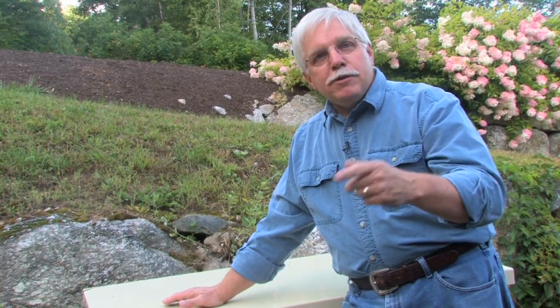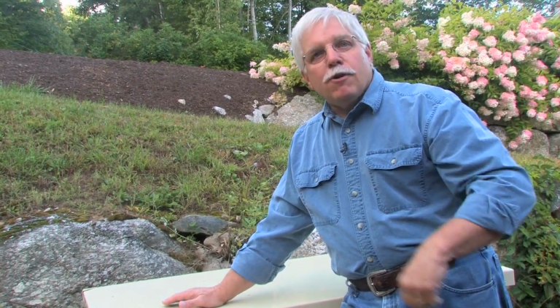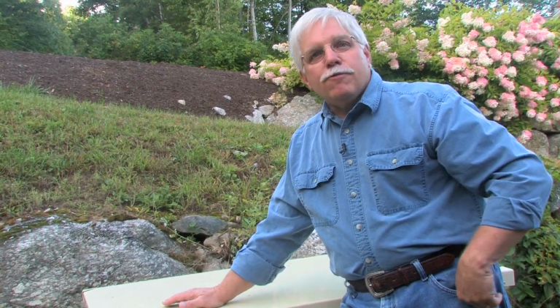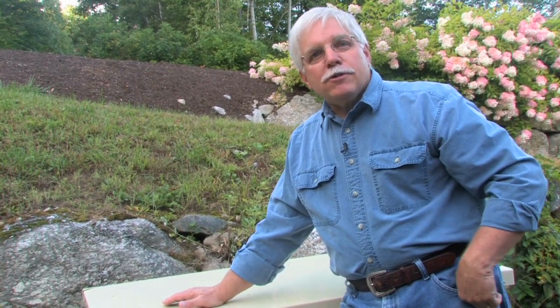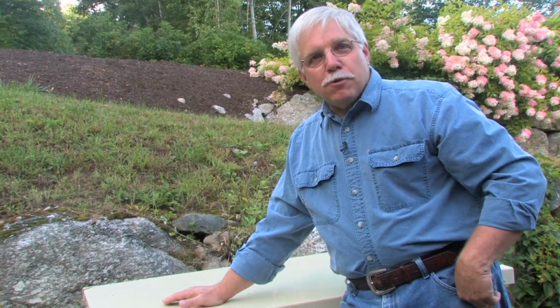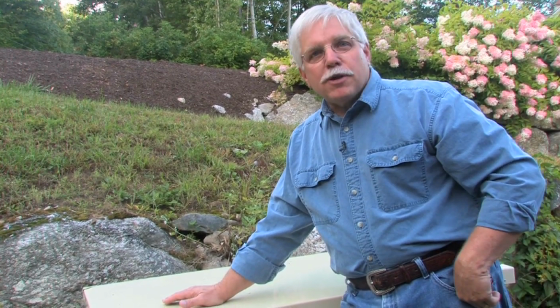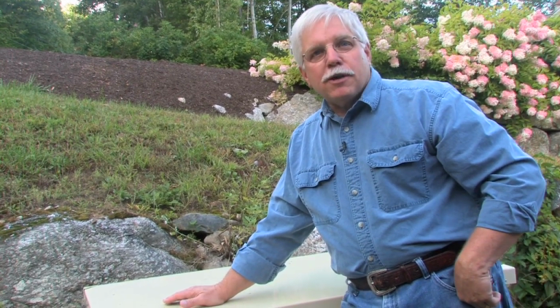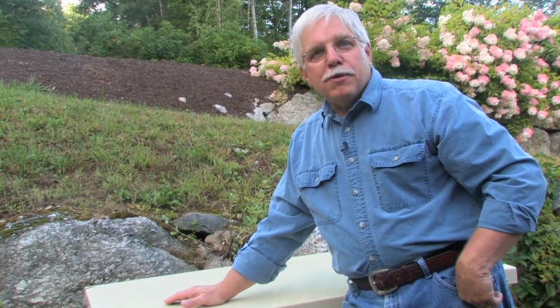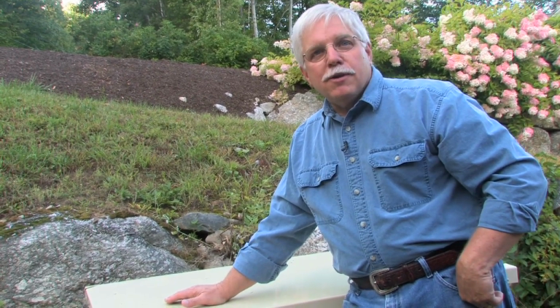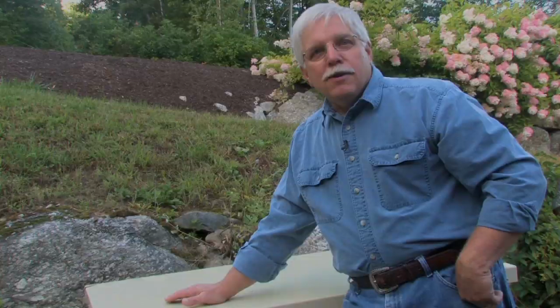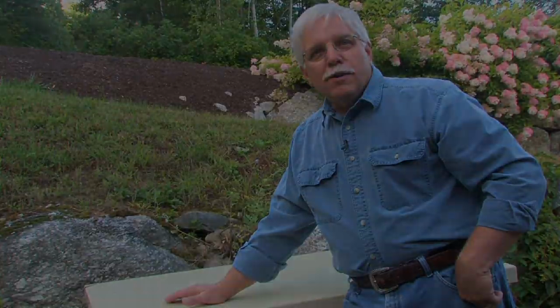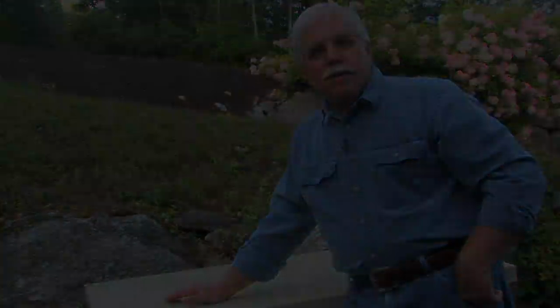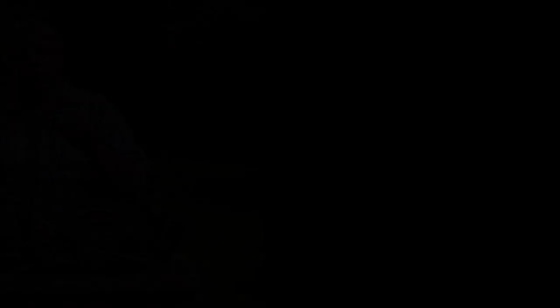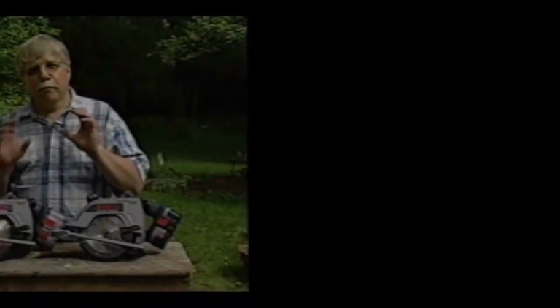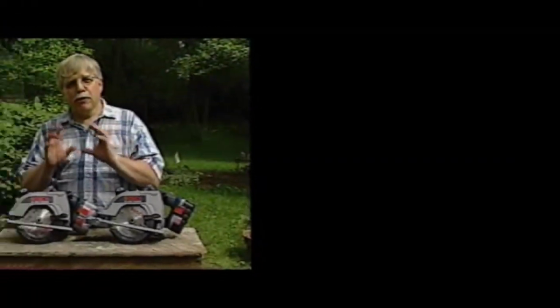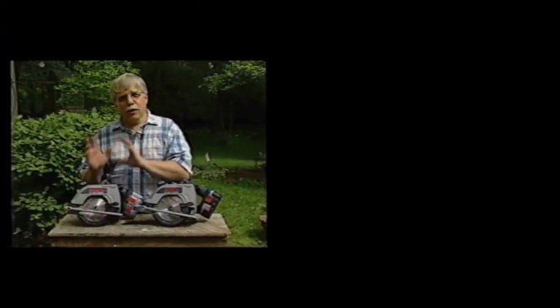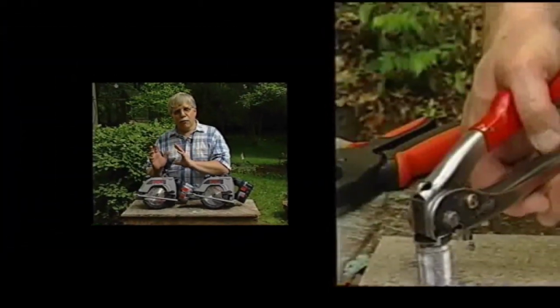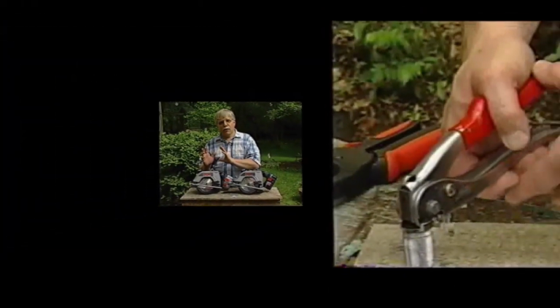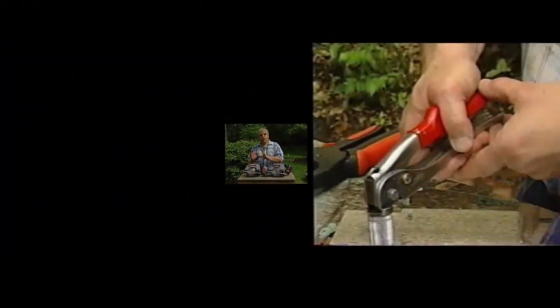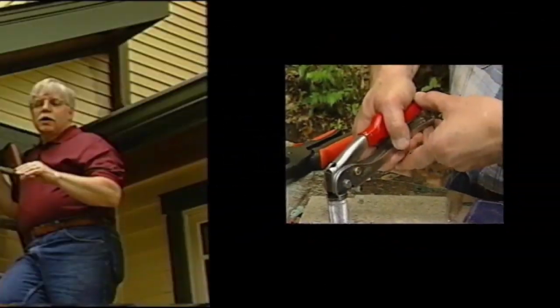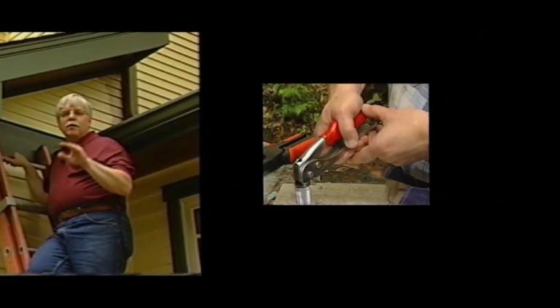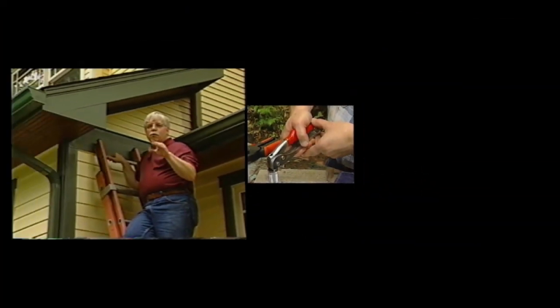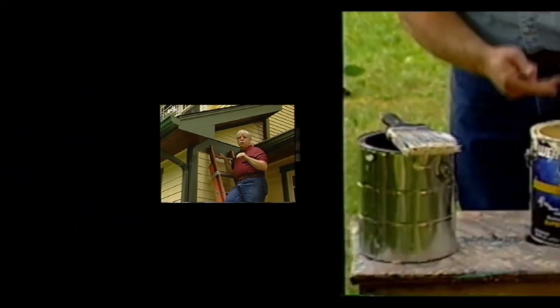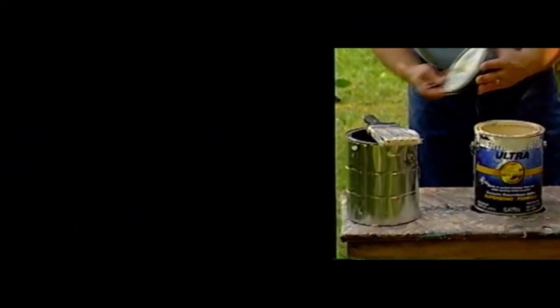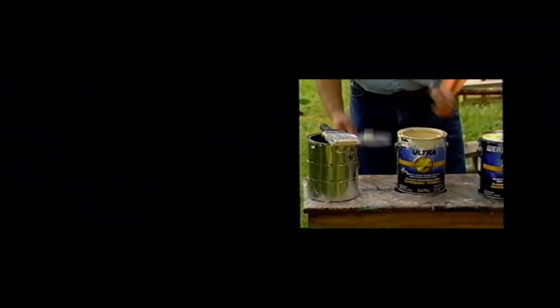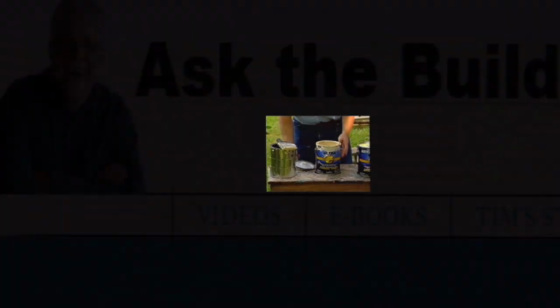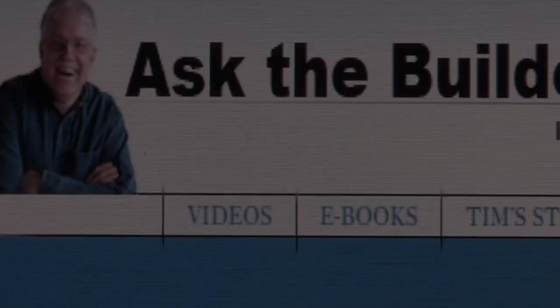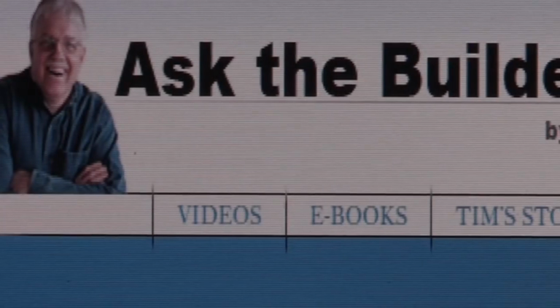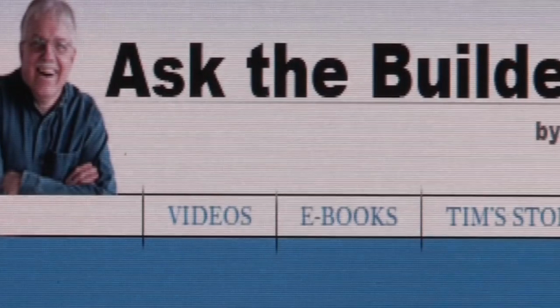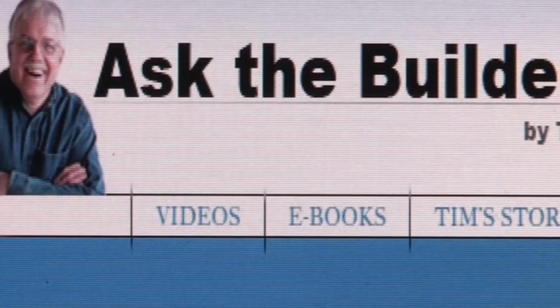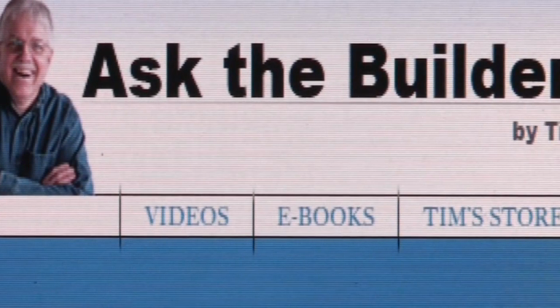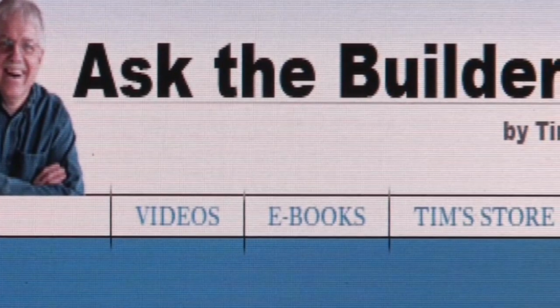I'm Tim Carter for AskTheBuilder.com. If you want to discover more home improvement tips, go to AskTheBuilder.com.